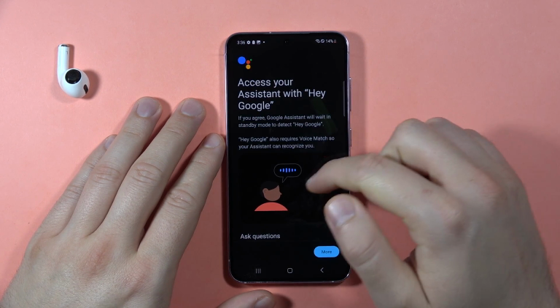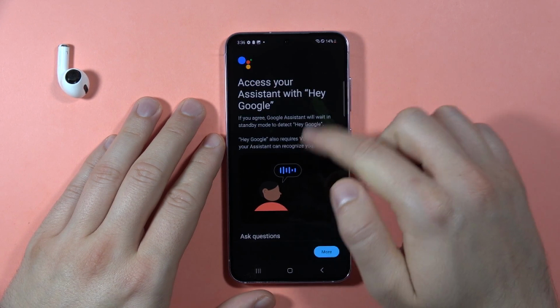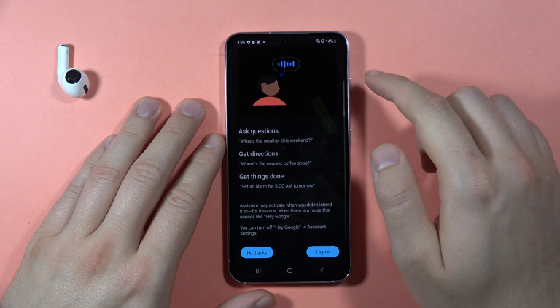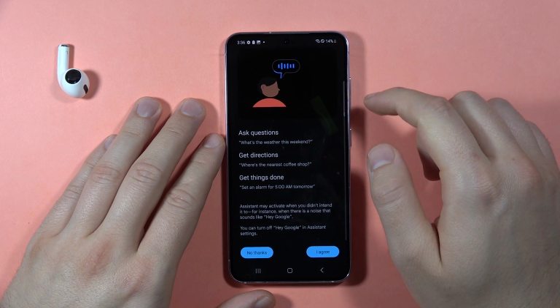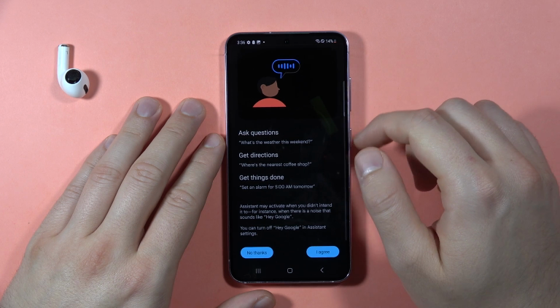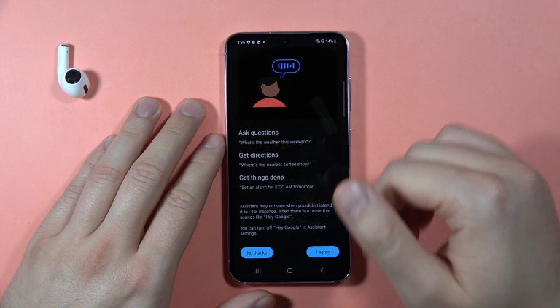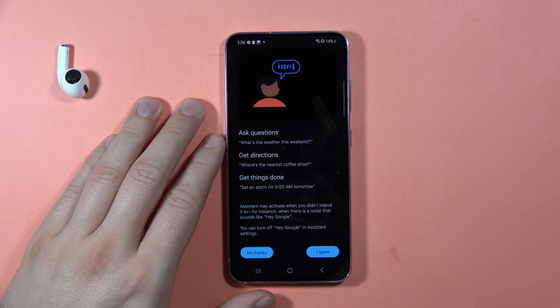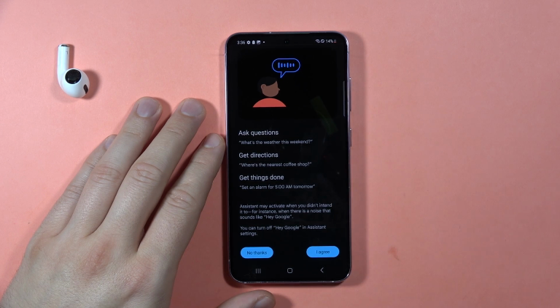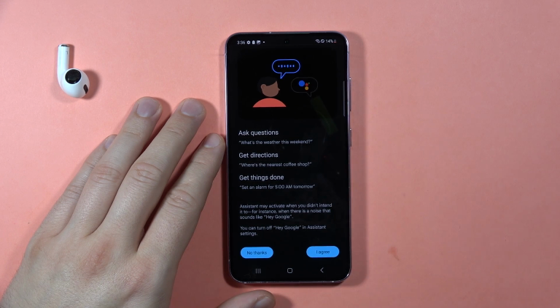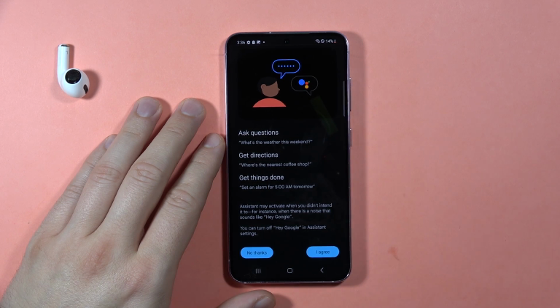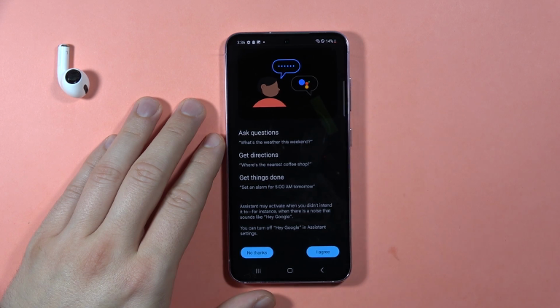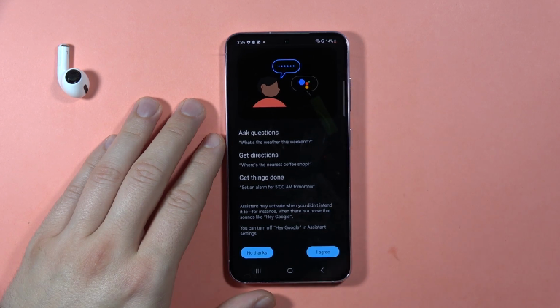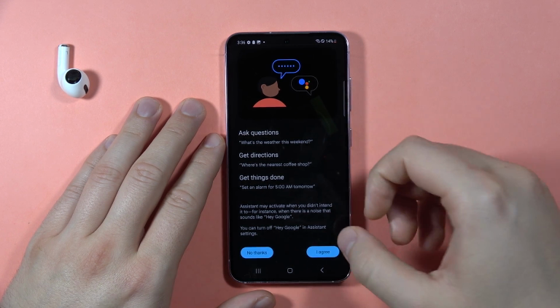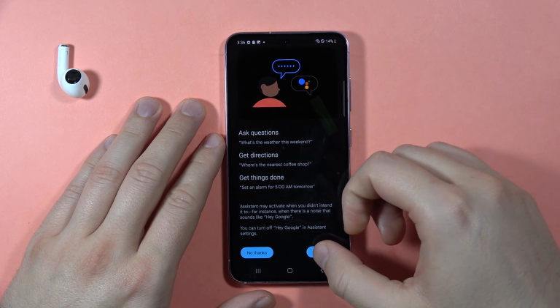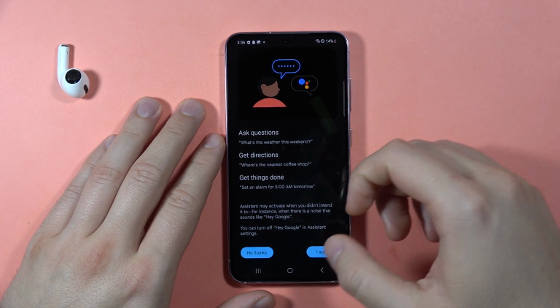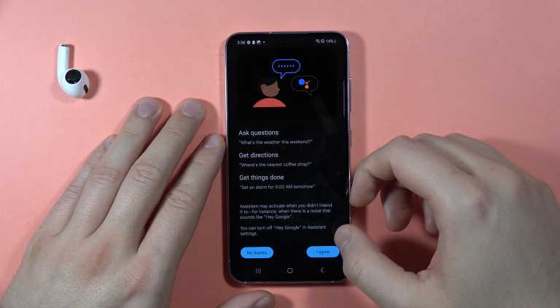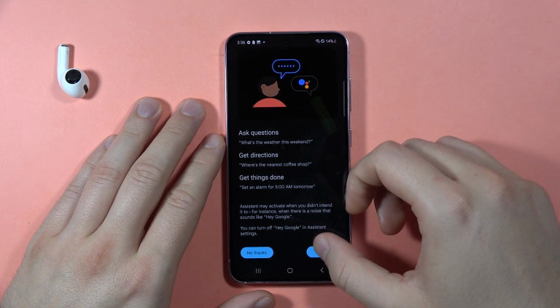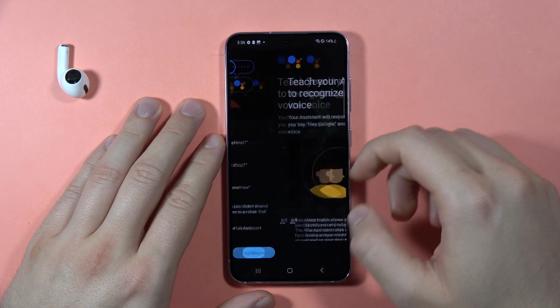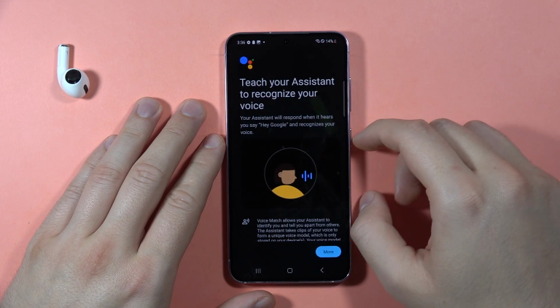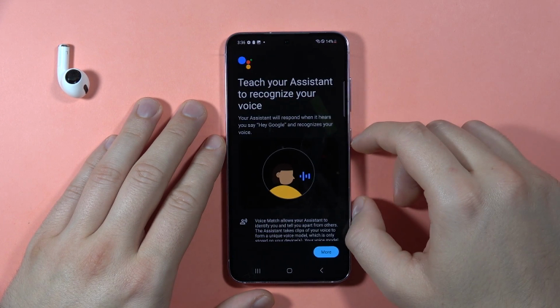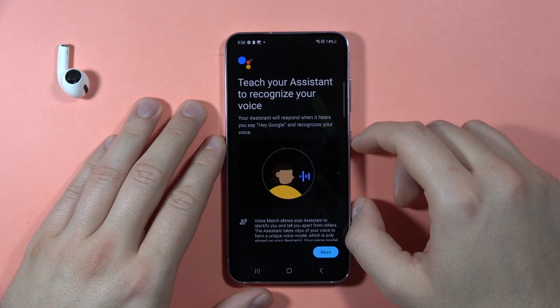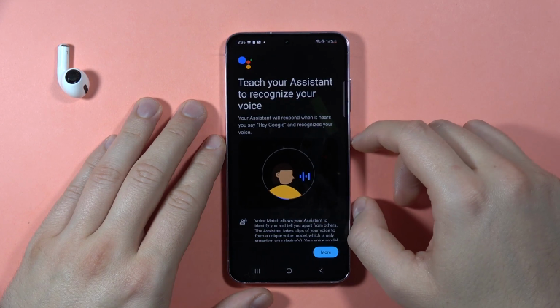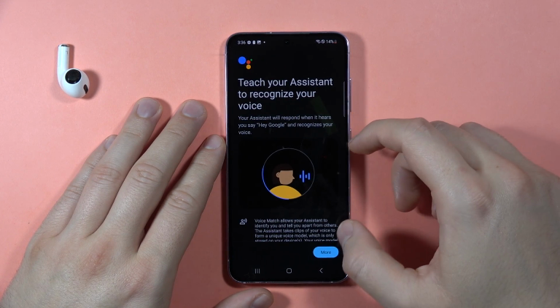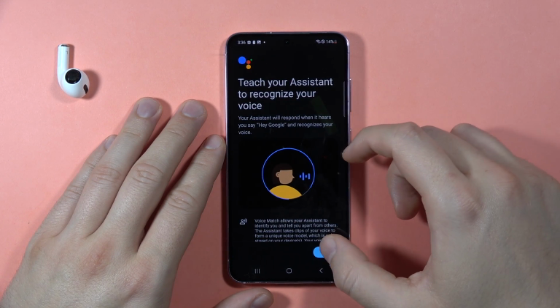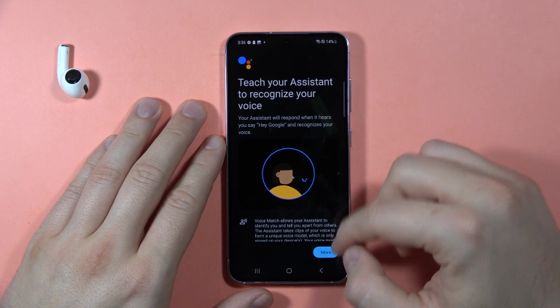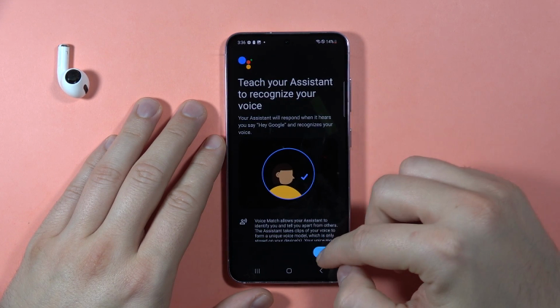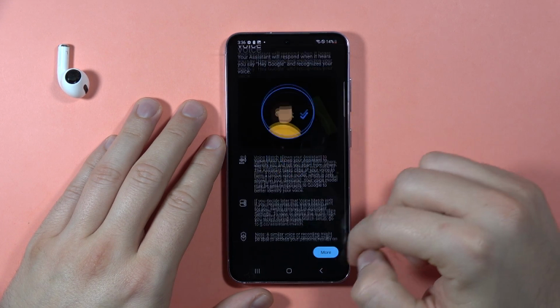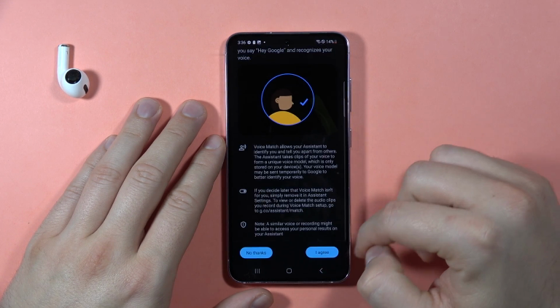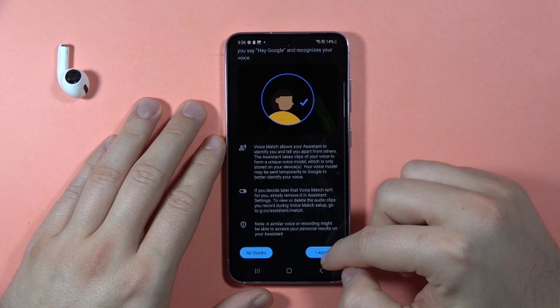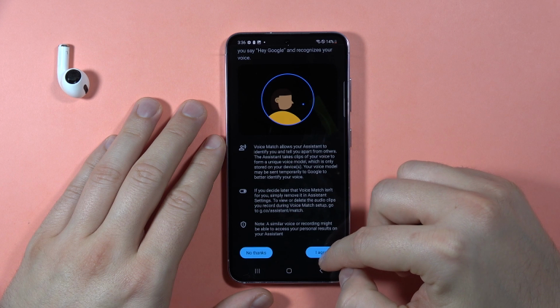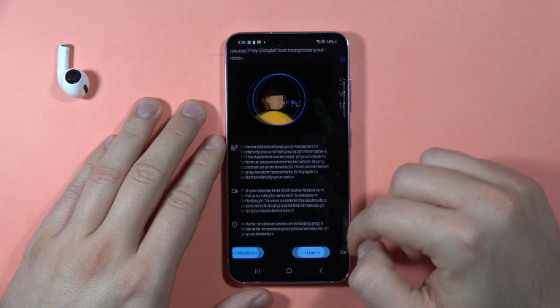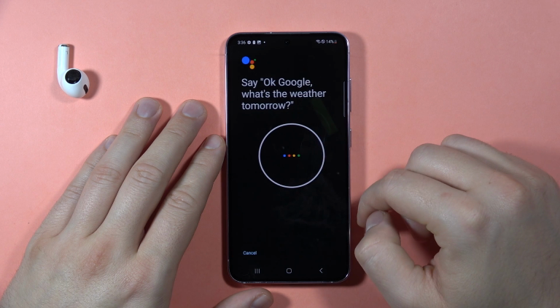Now we have to input our voice data. Click I agree, click more, then tap I agree.